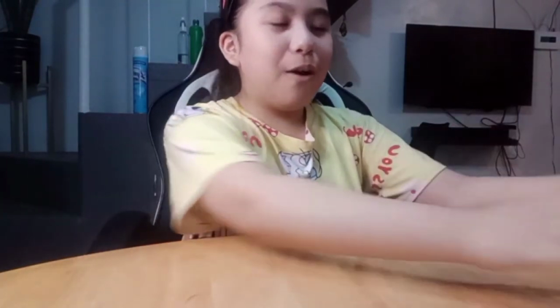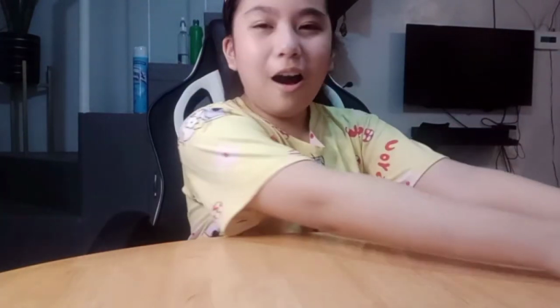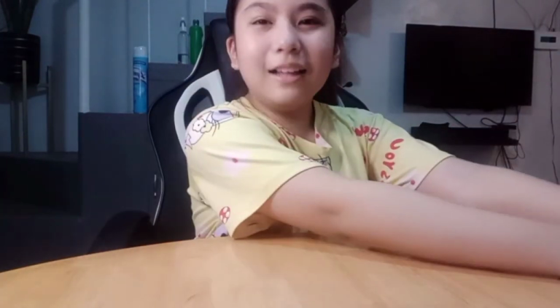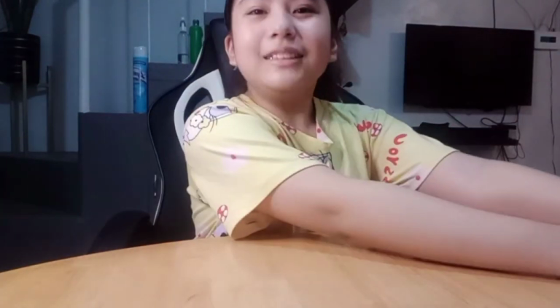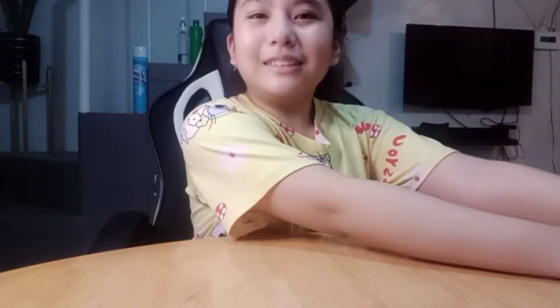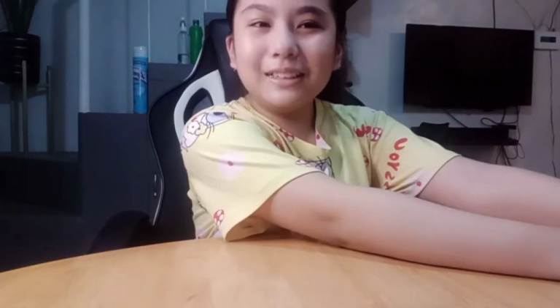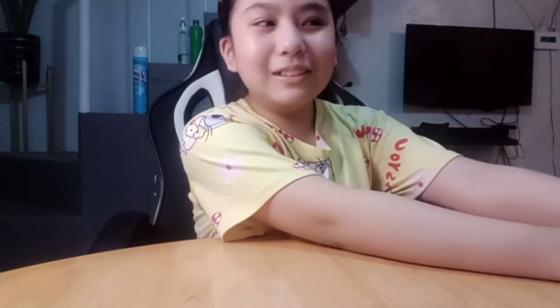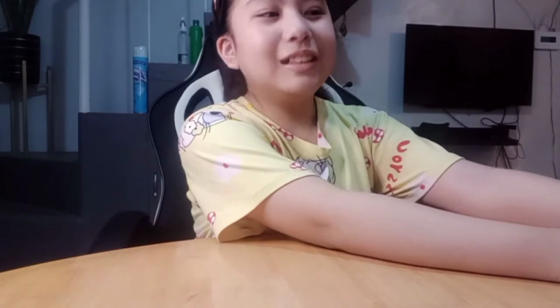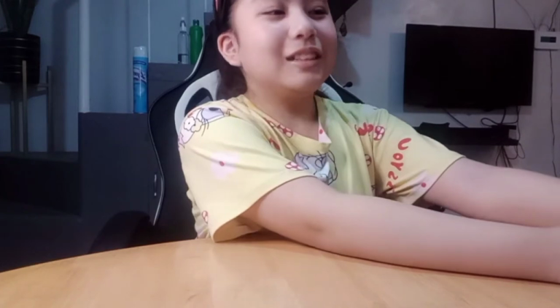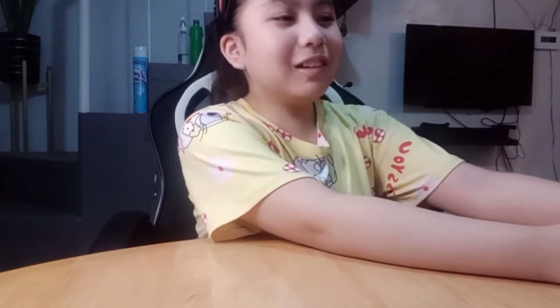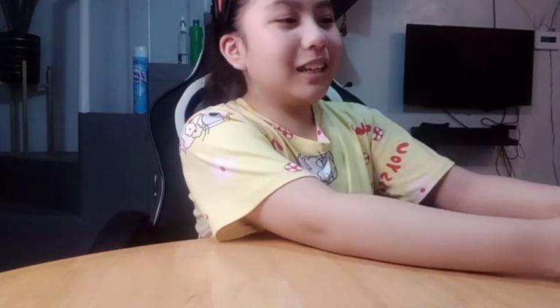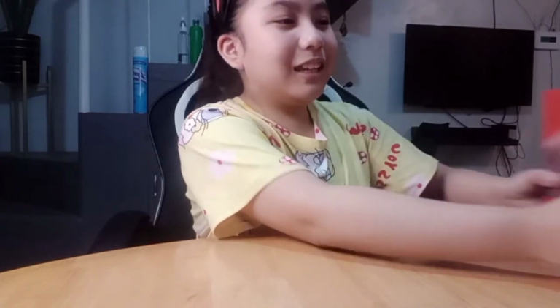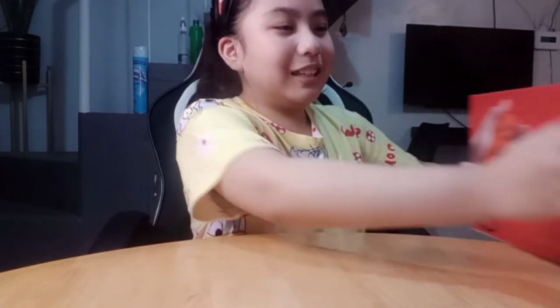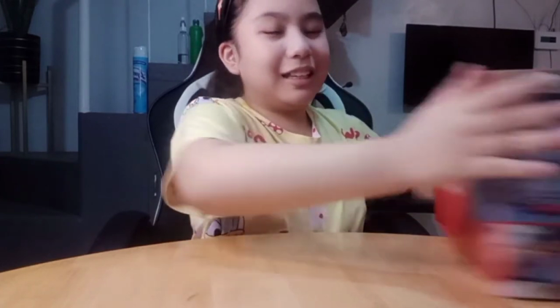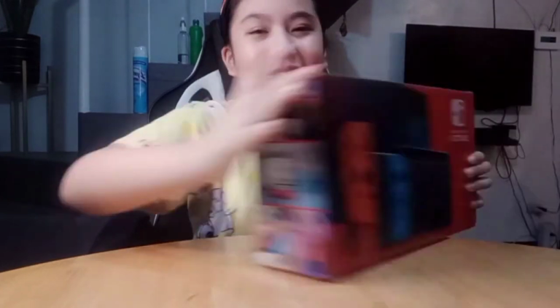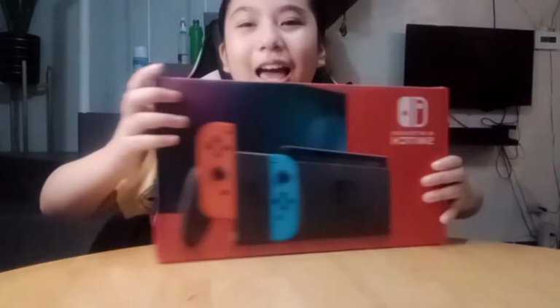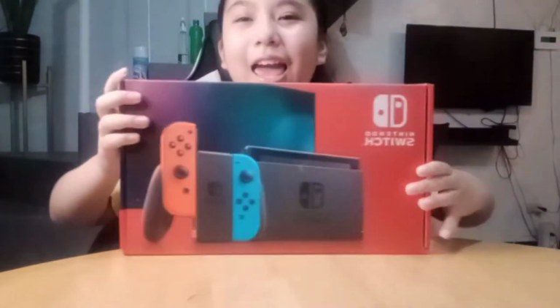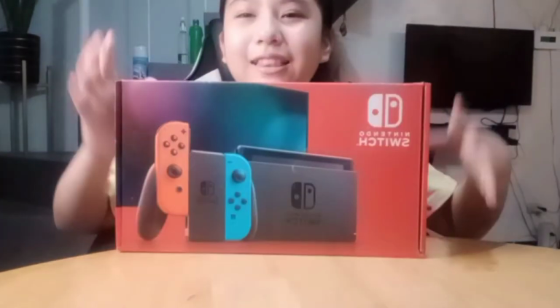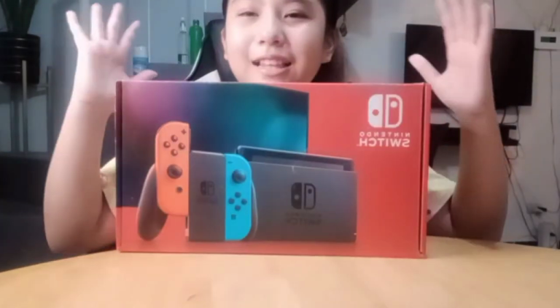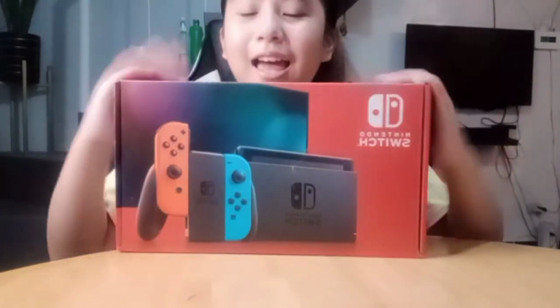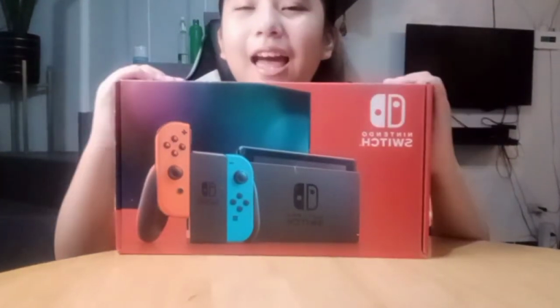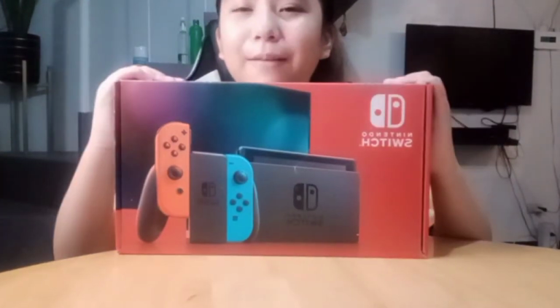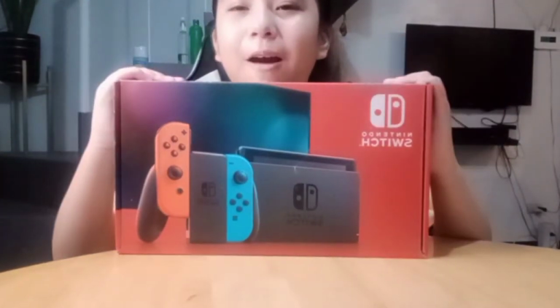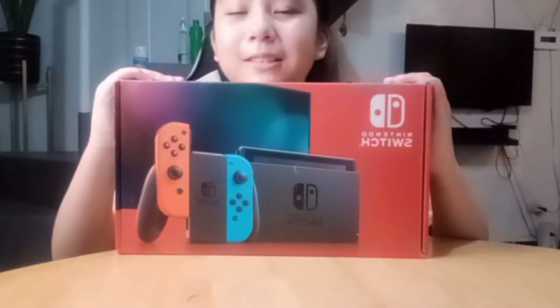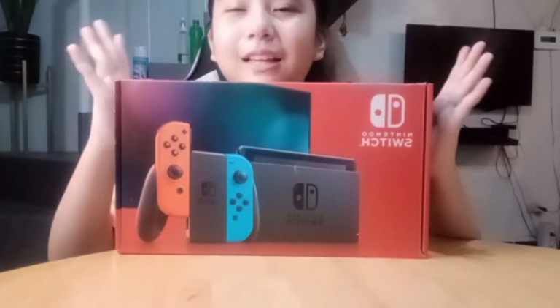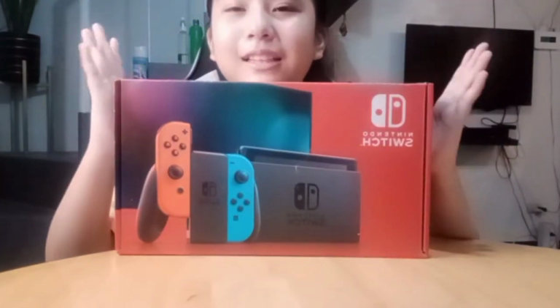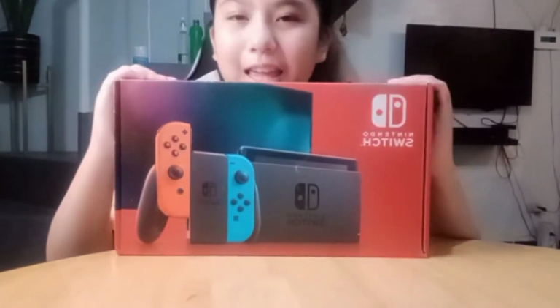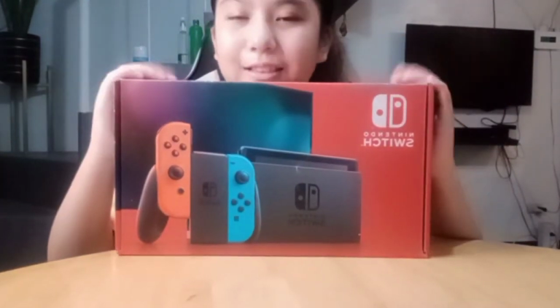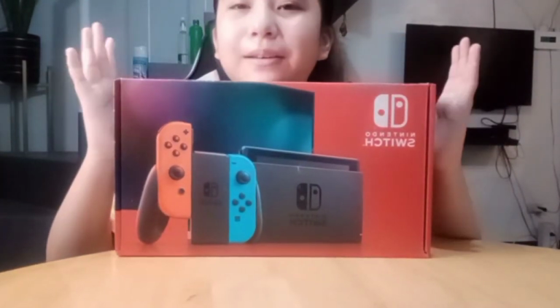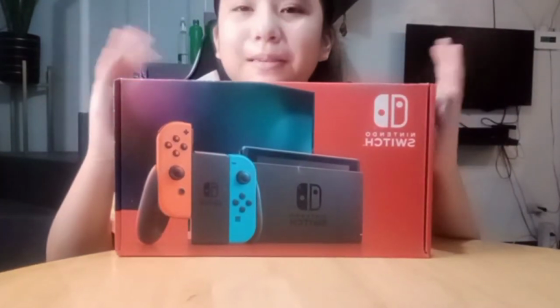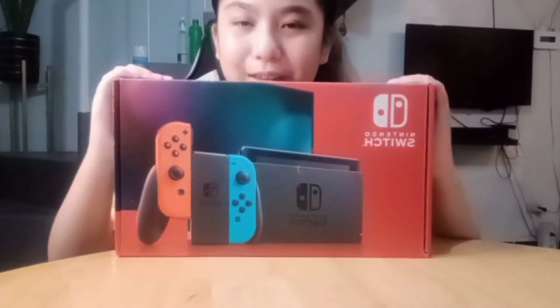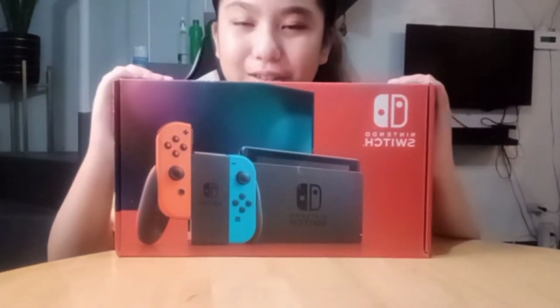One, two, three! Here it is — the box of the Nintendo Switch.